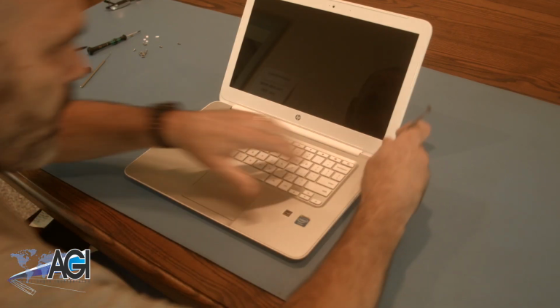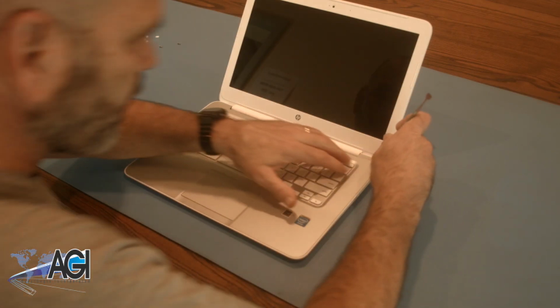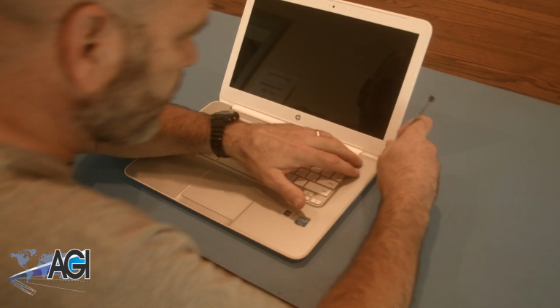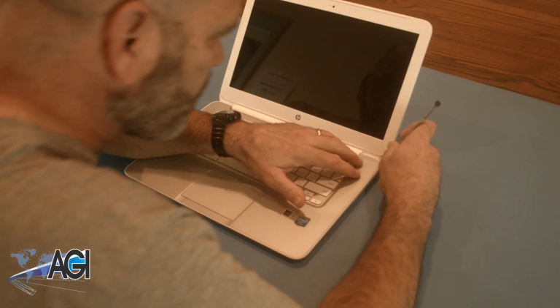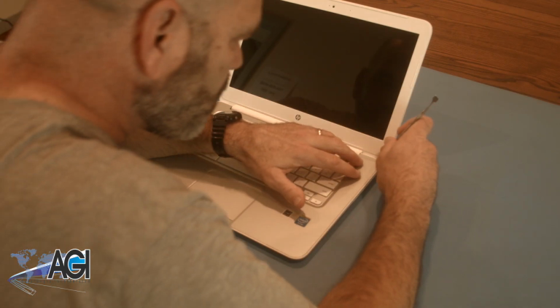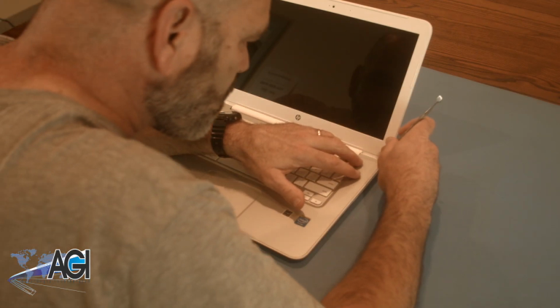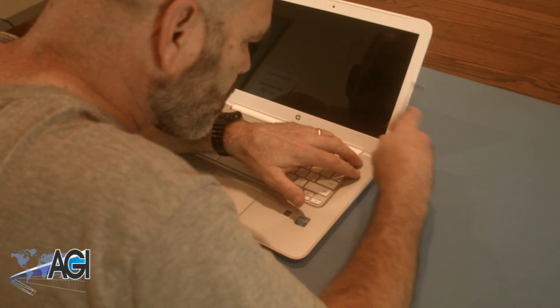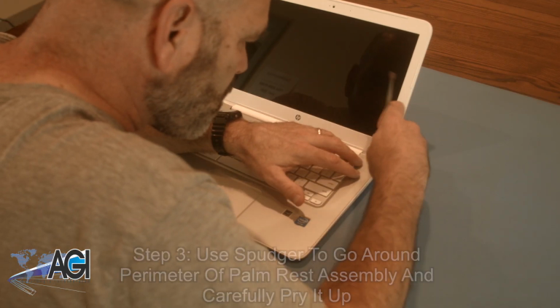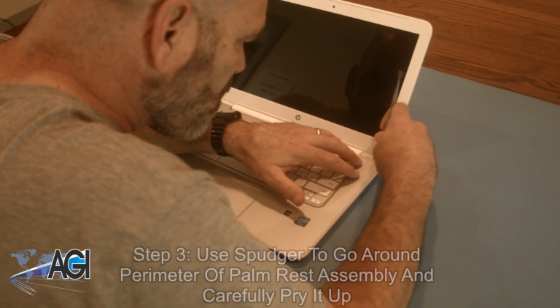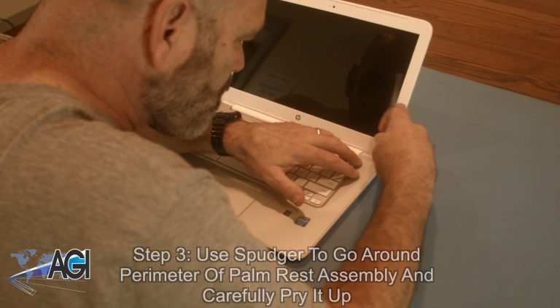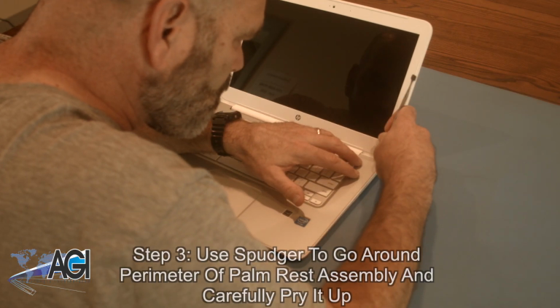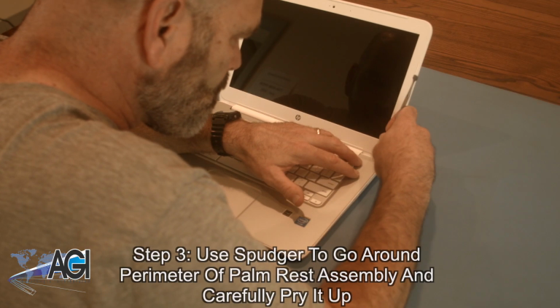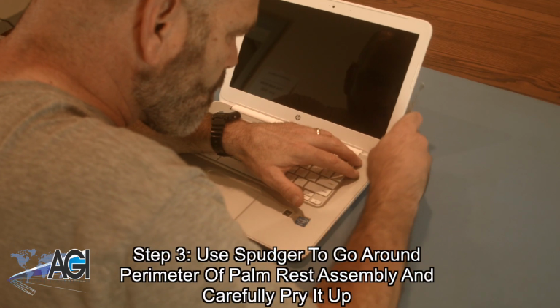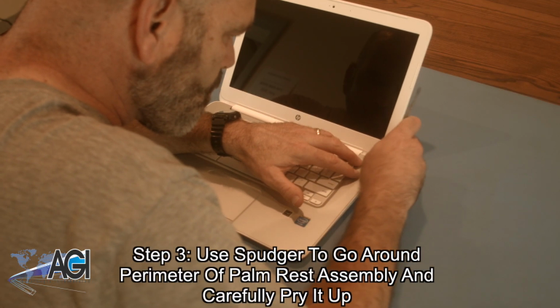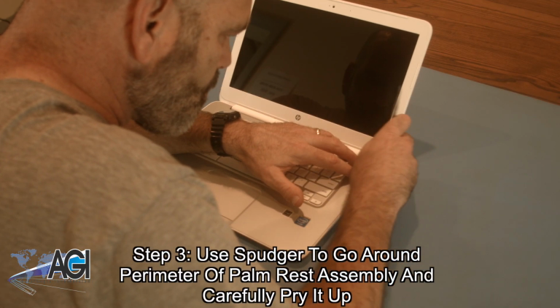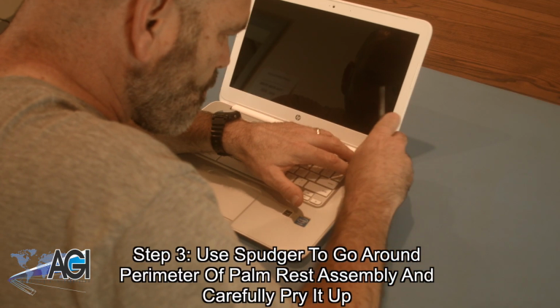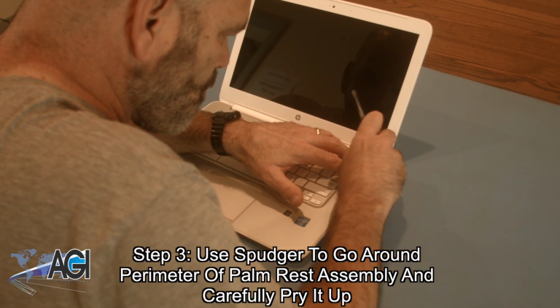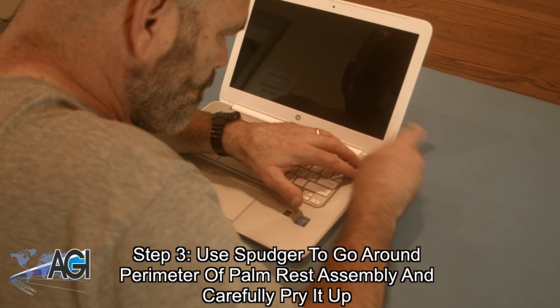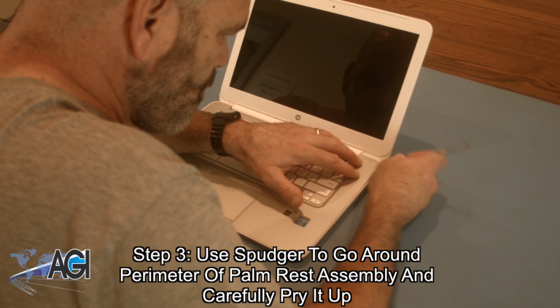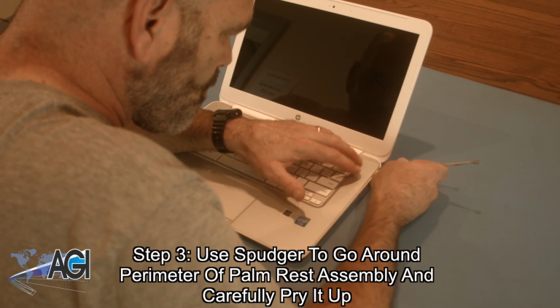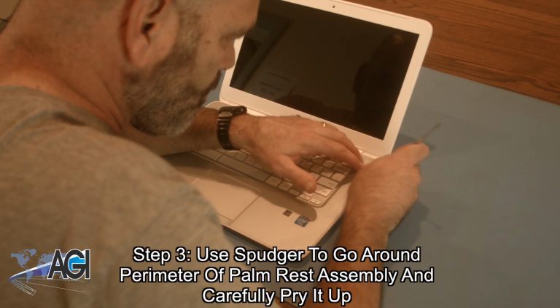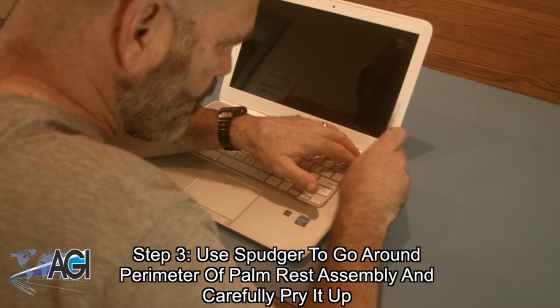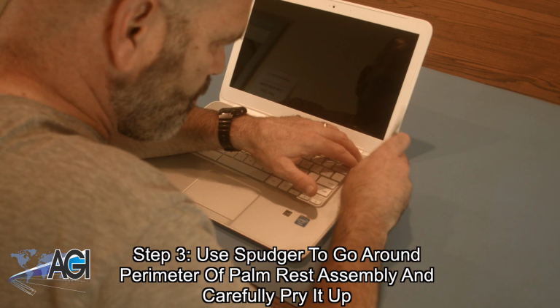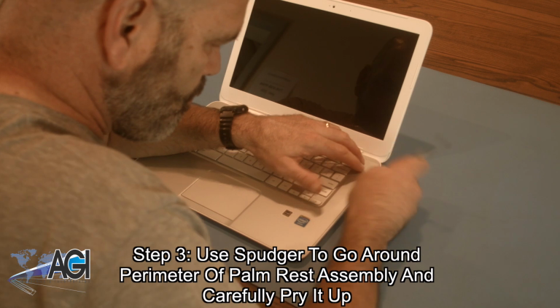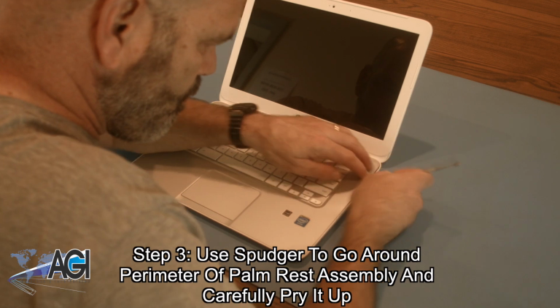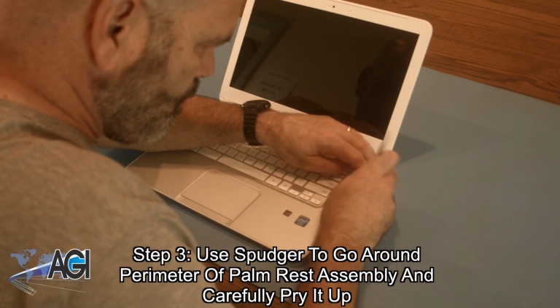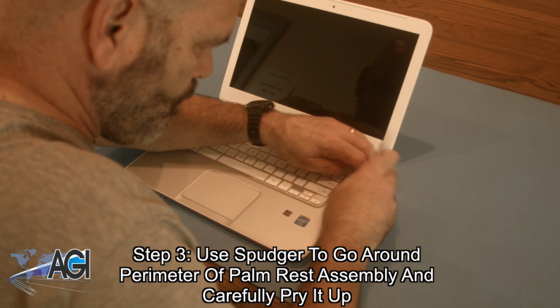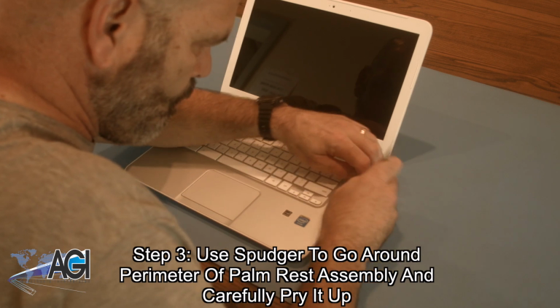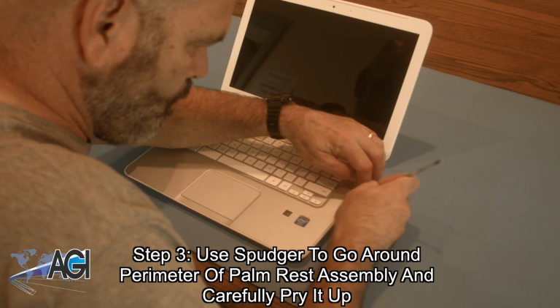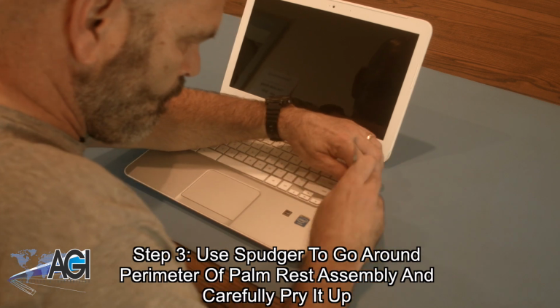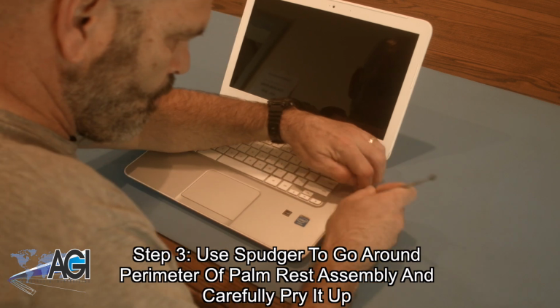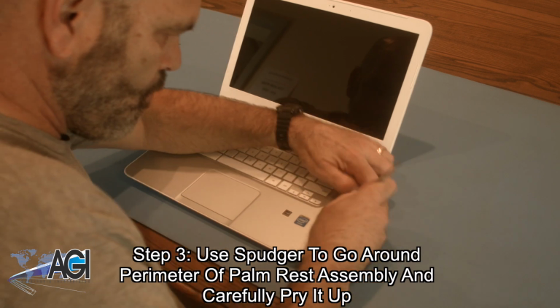Next, you will use your spudger to go around the perimeter of the palm rest assembly and carefully pry it up.